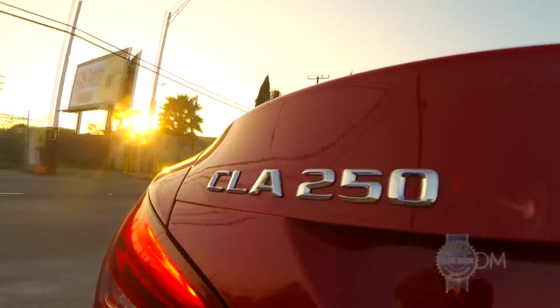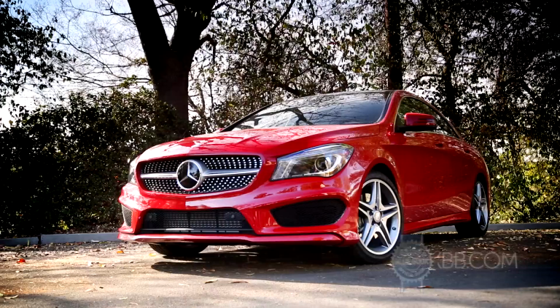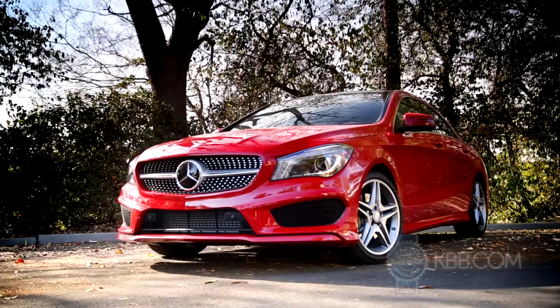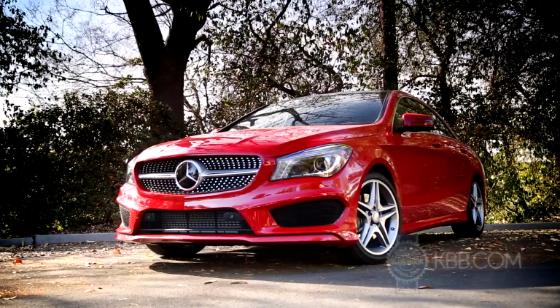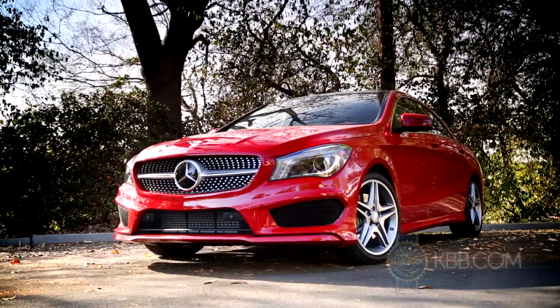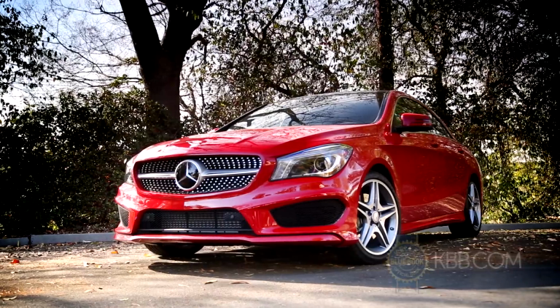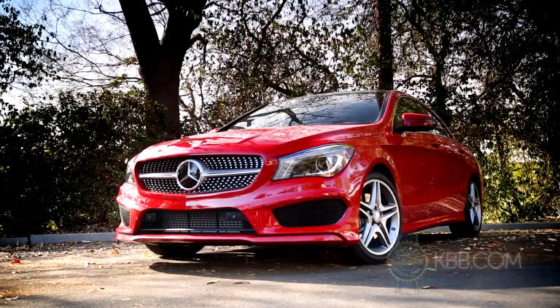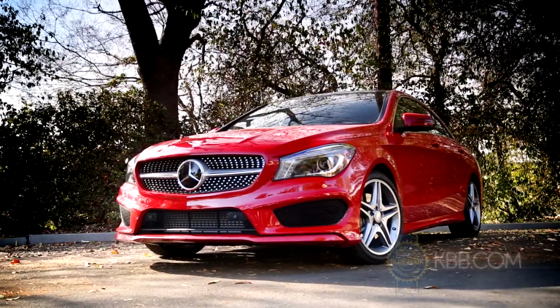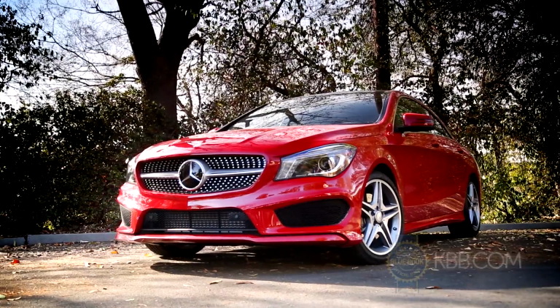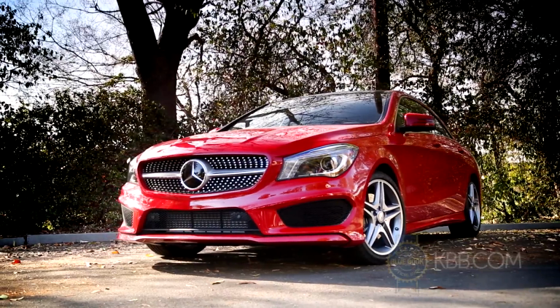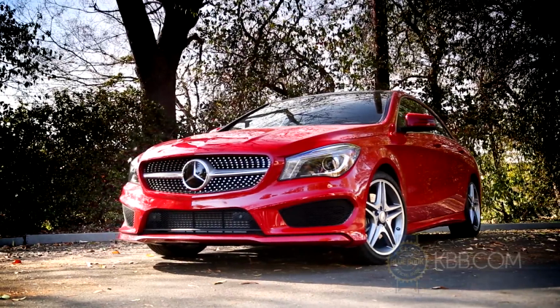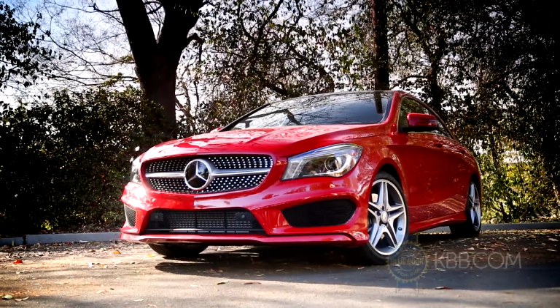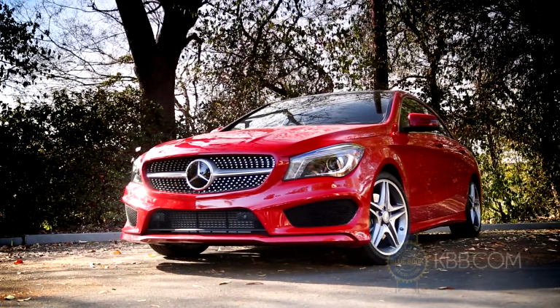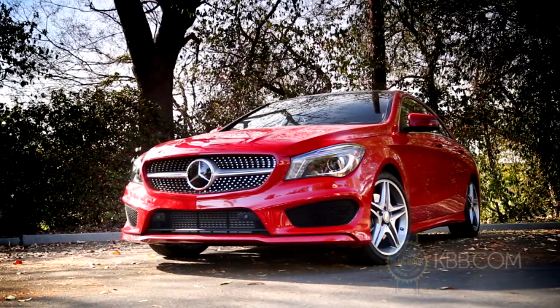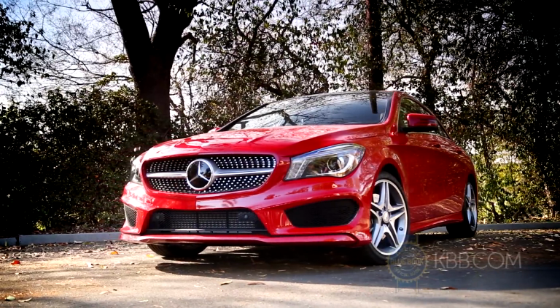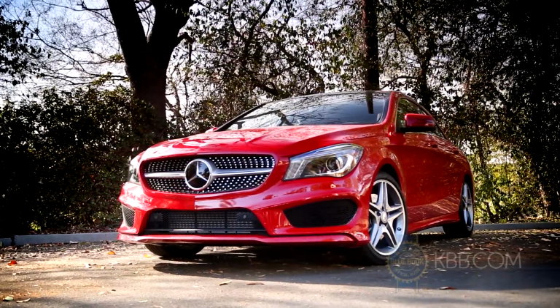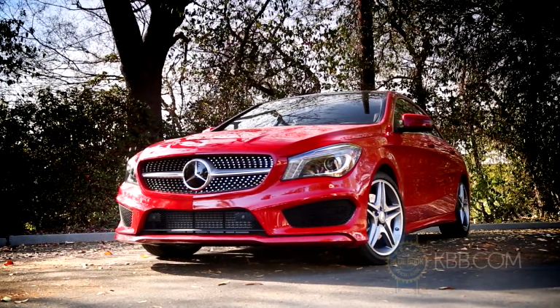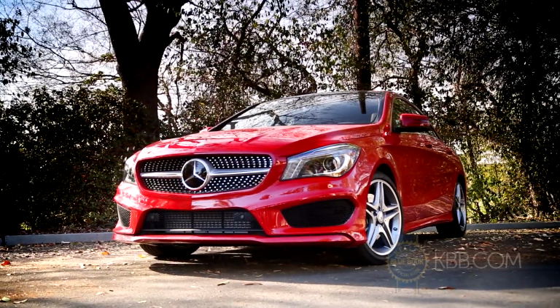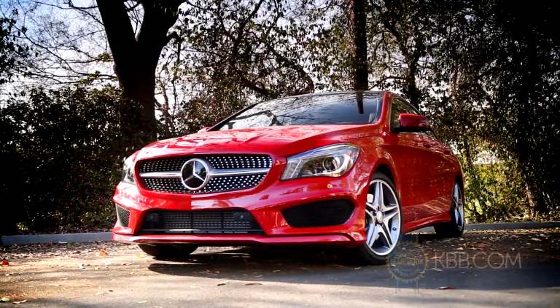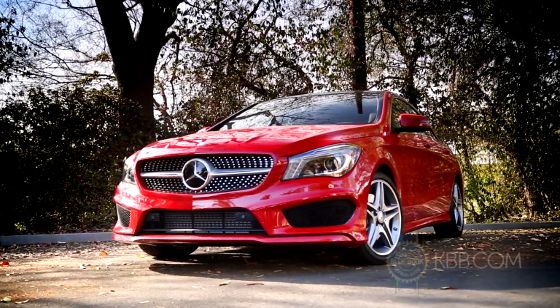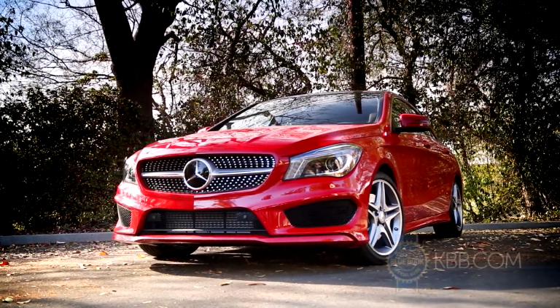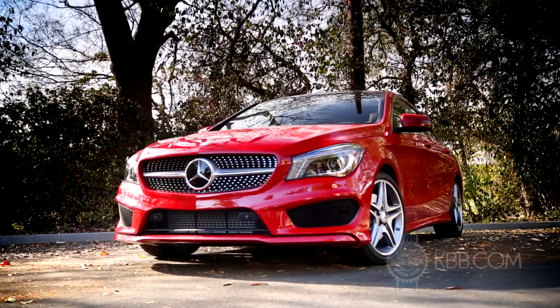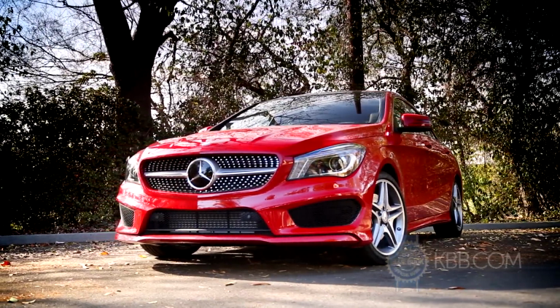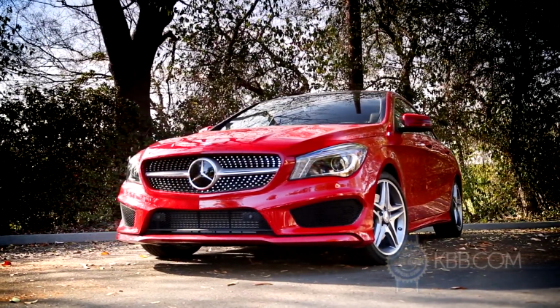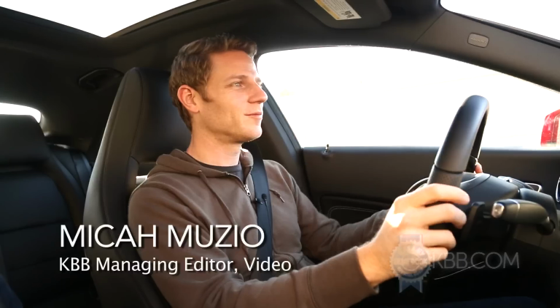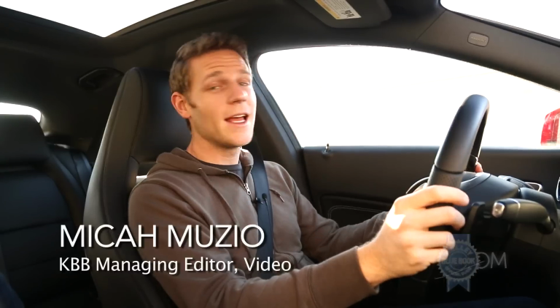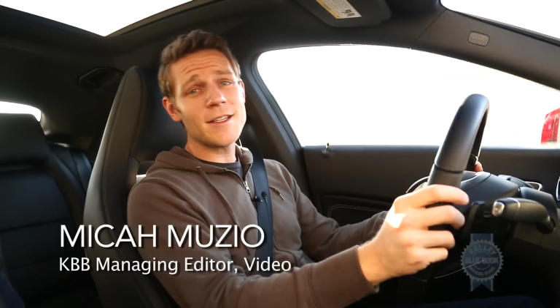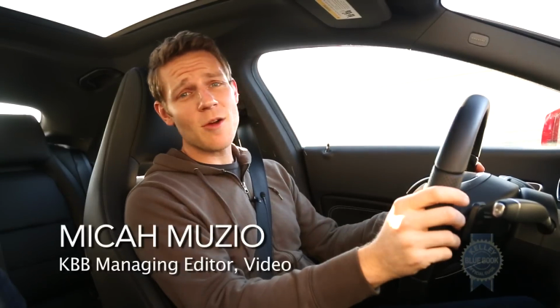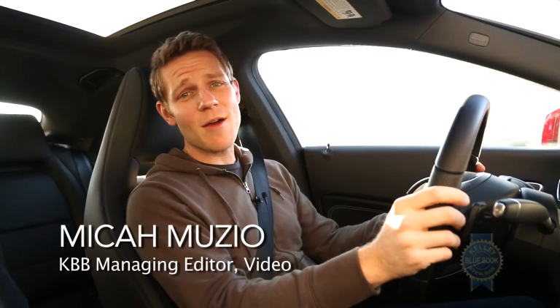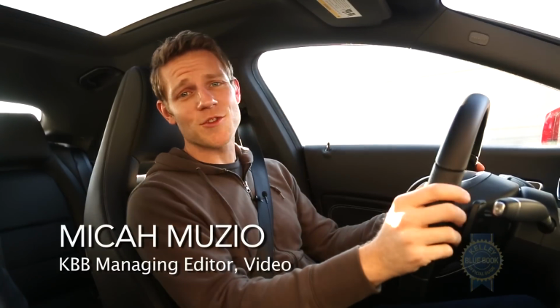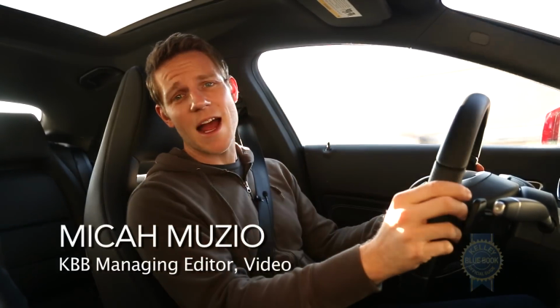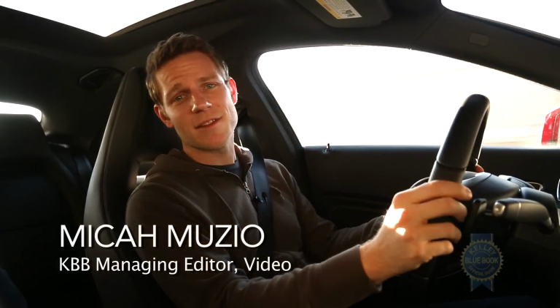This is the CLA. It's Mercedes-Benz's entry-level car. What should you know about it? Let's start with how it drives.